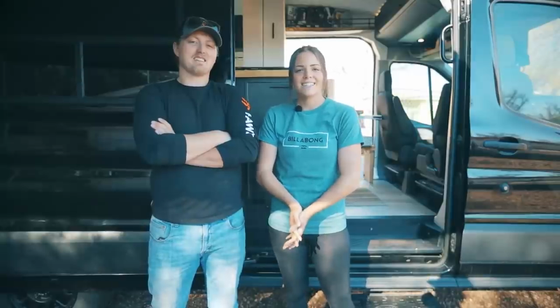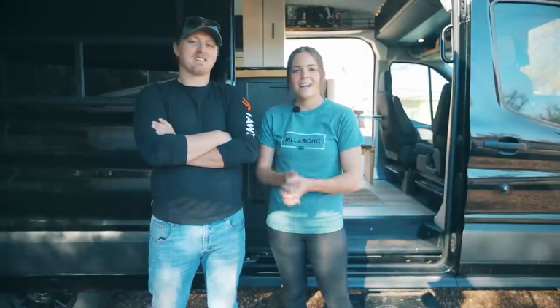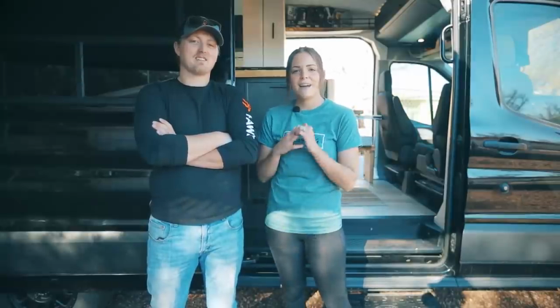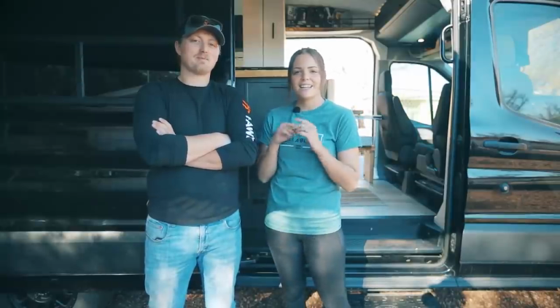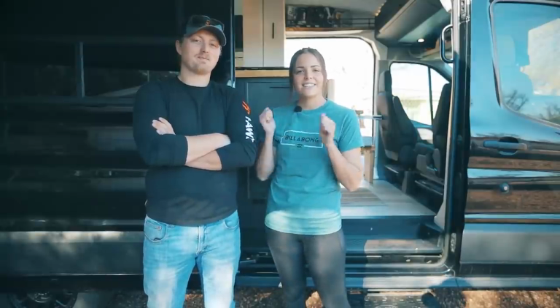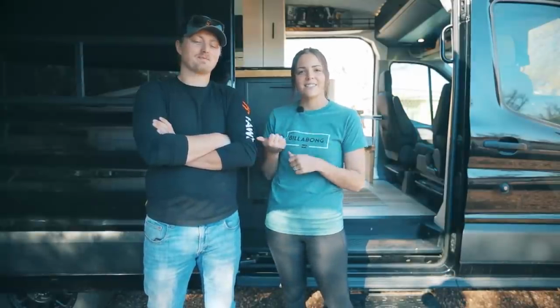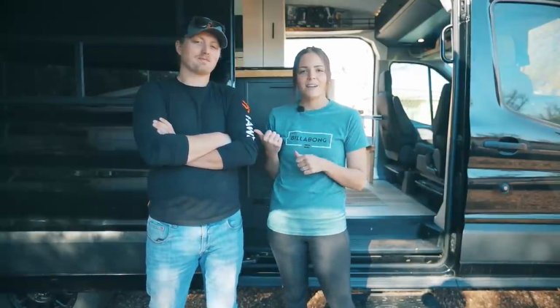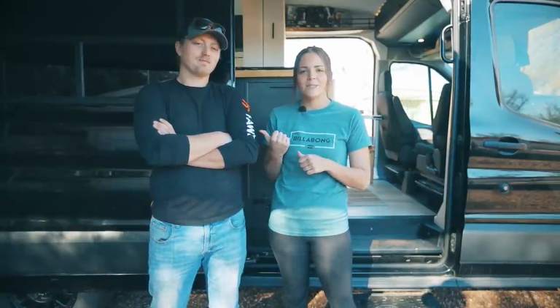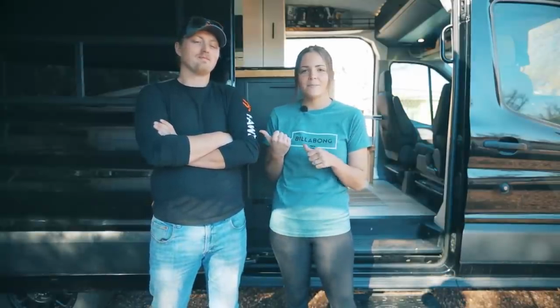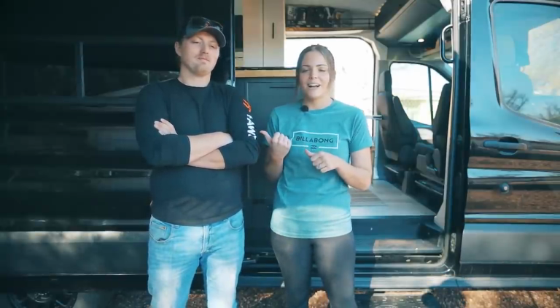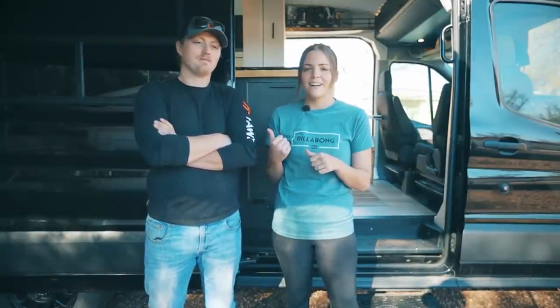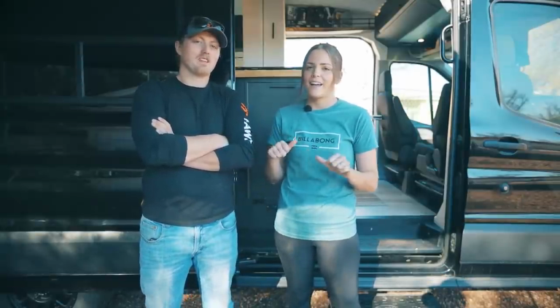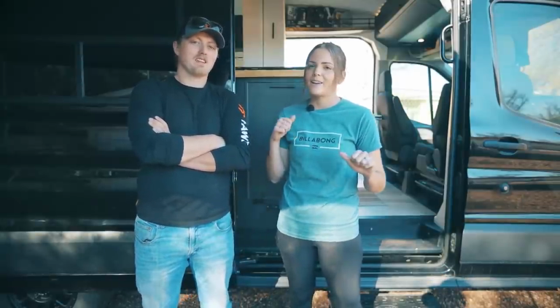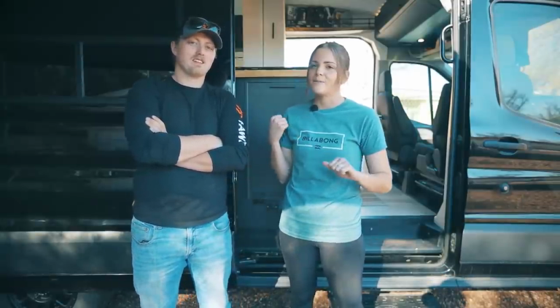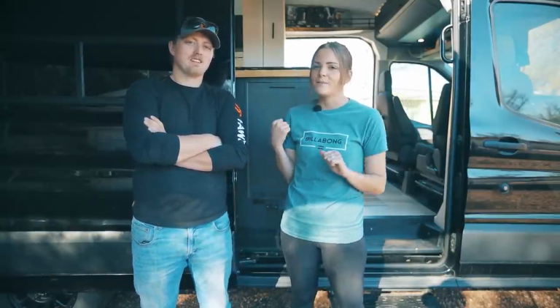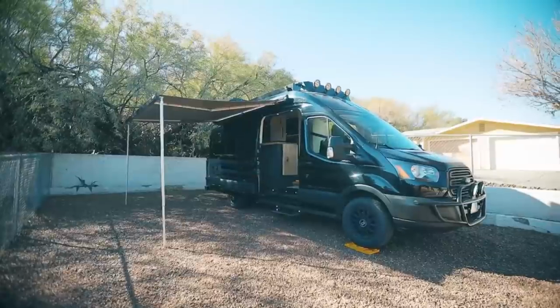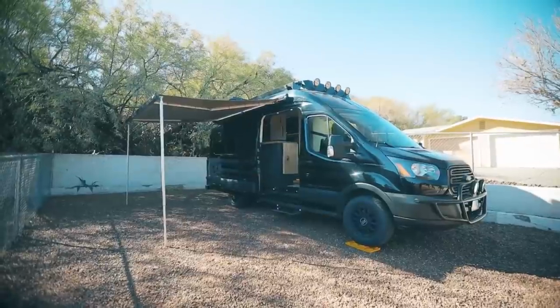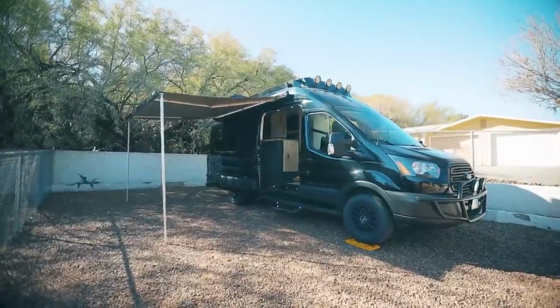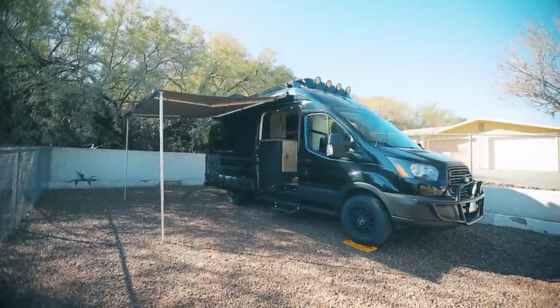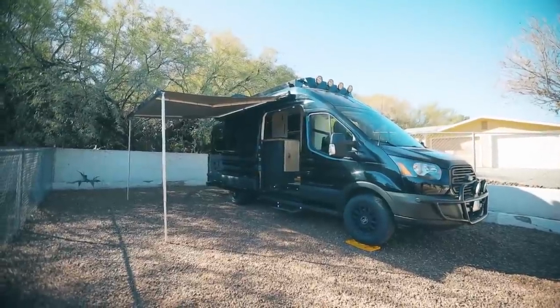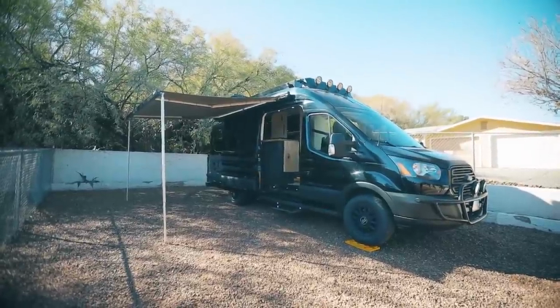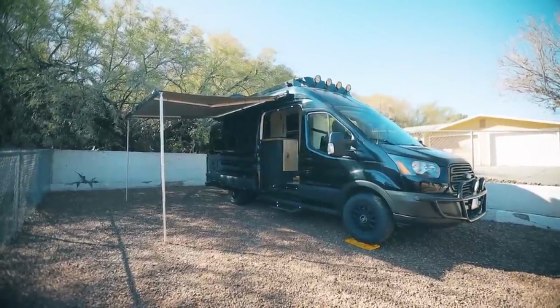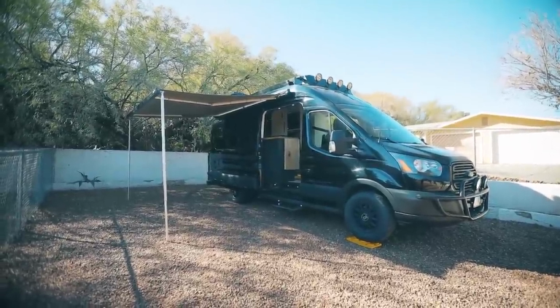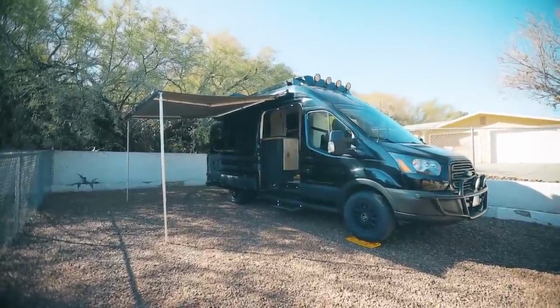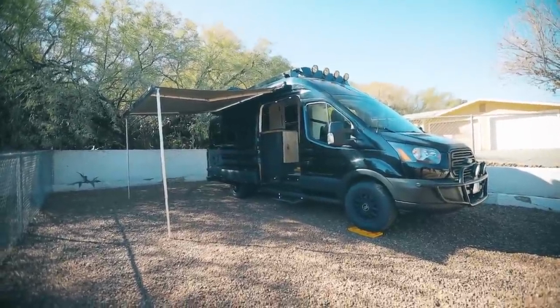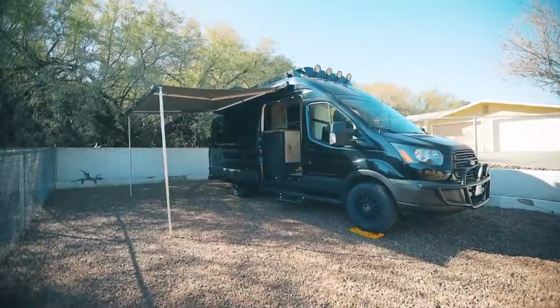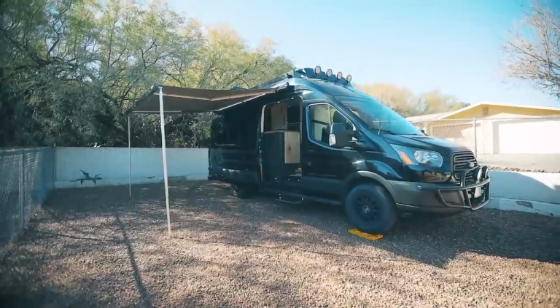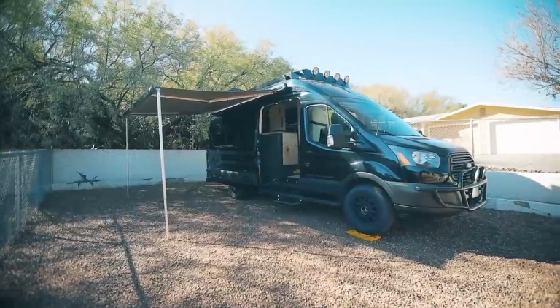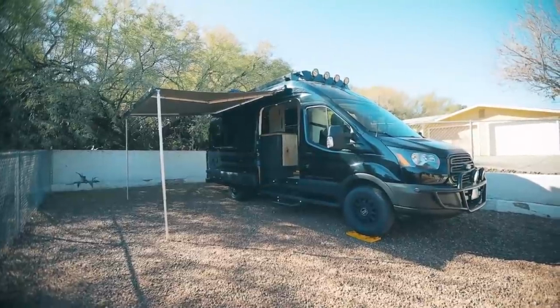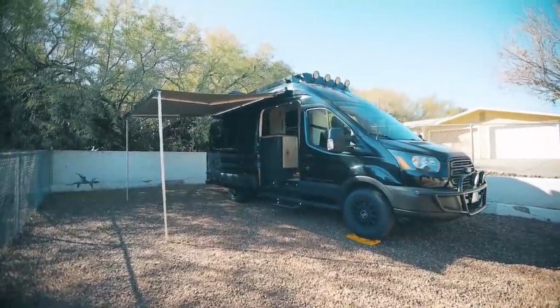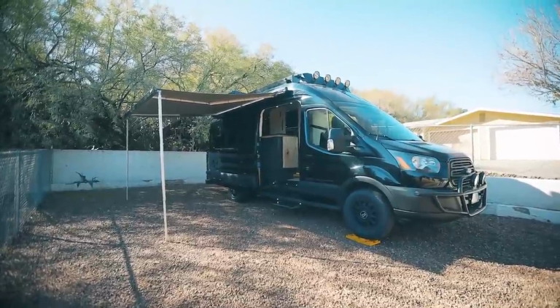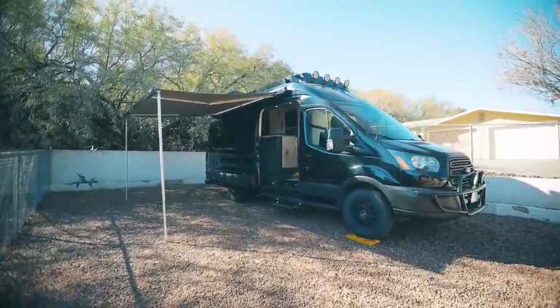Hi guys, I'm Maddie, this is my husband Blackhawk, and we built this van for adventure and travel. Come take a look.